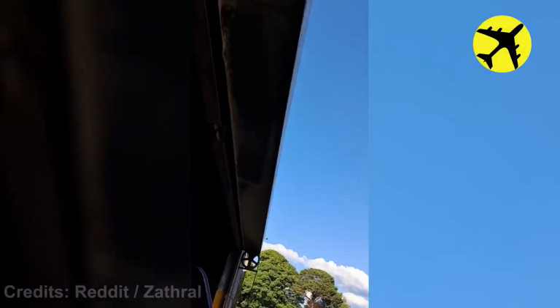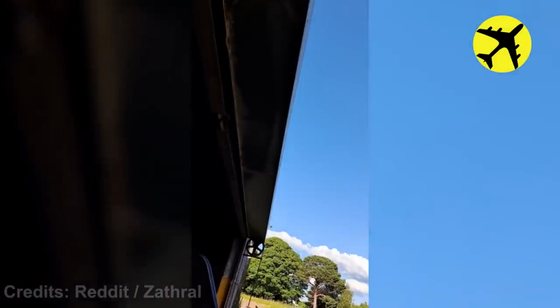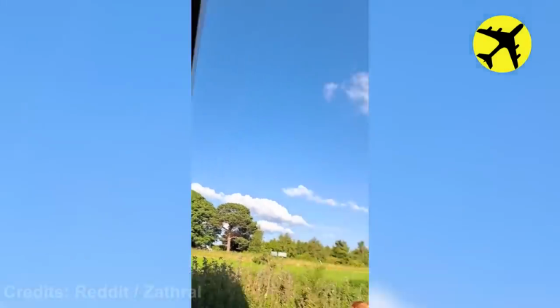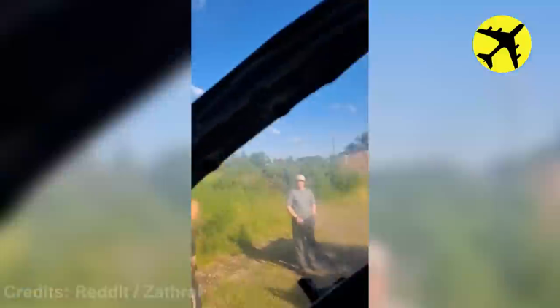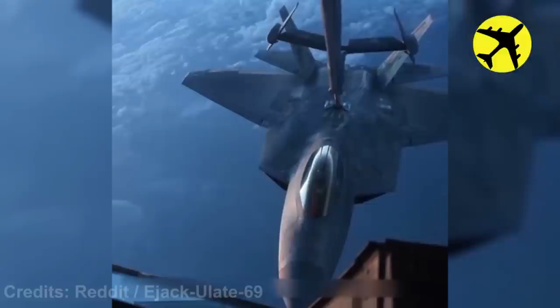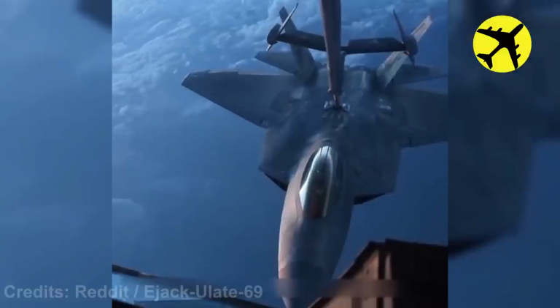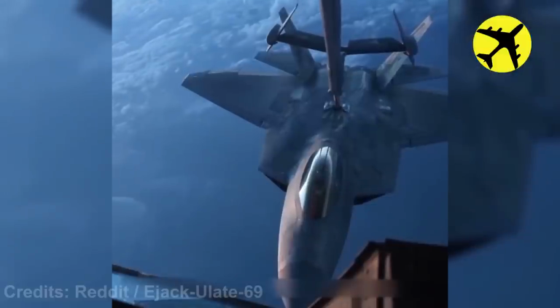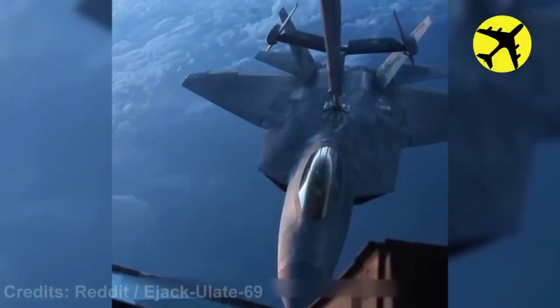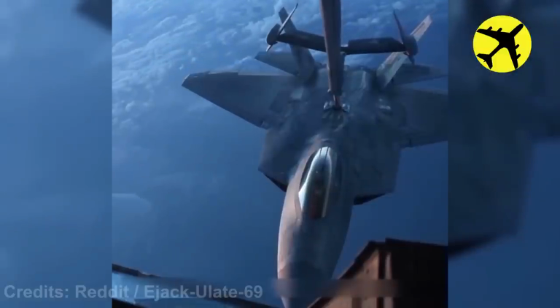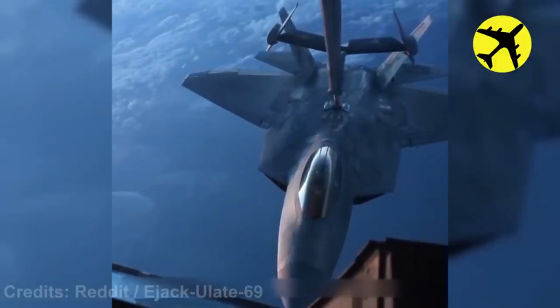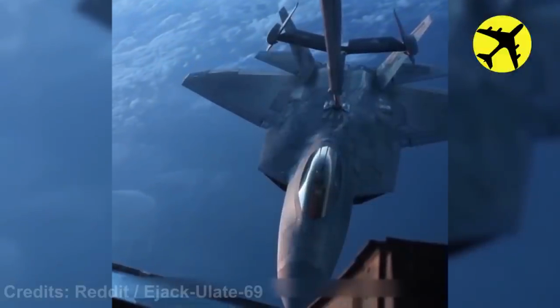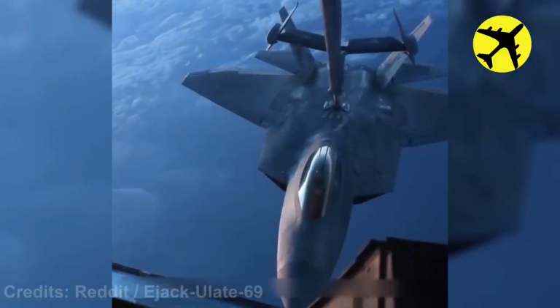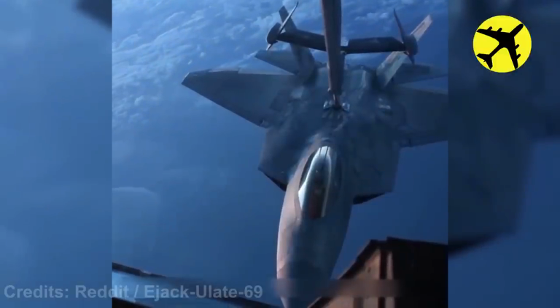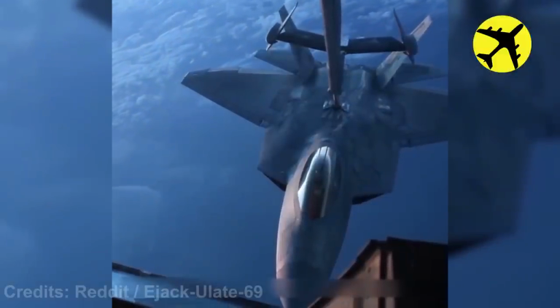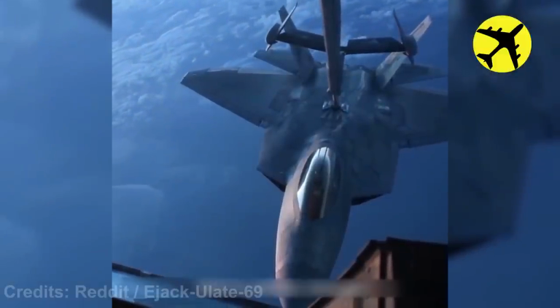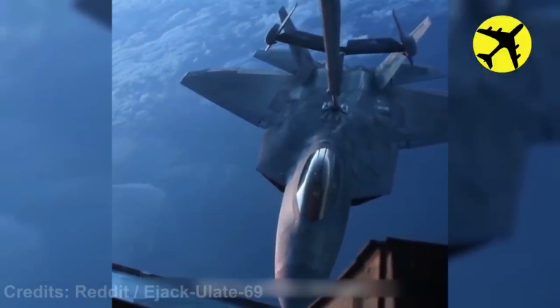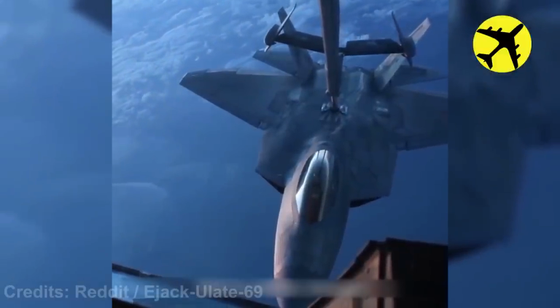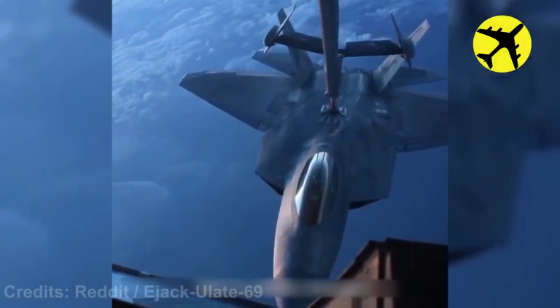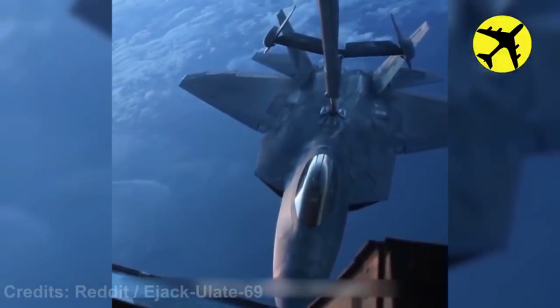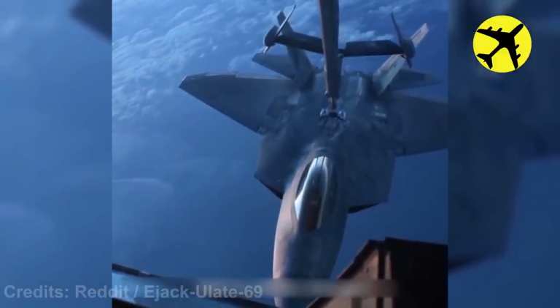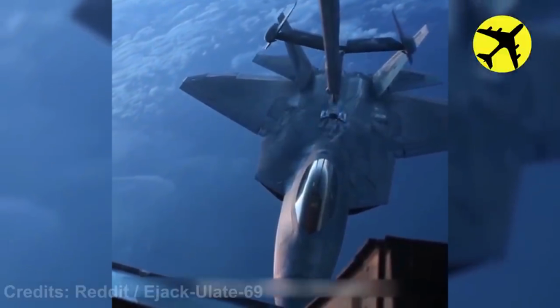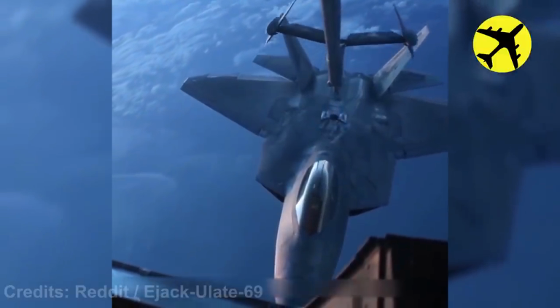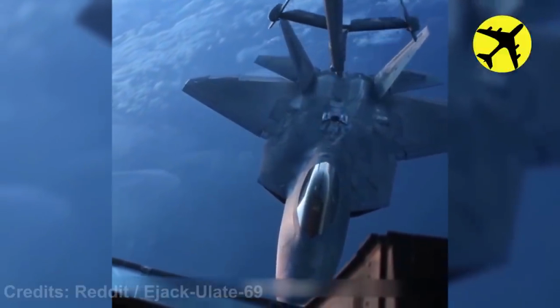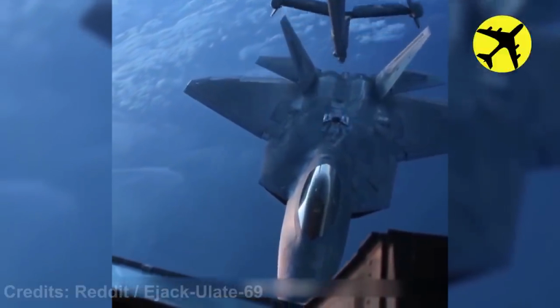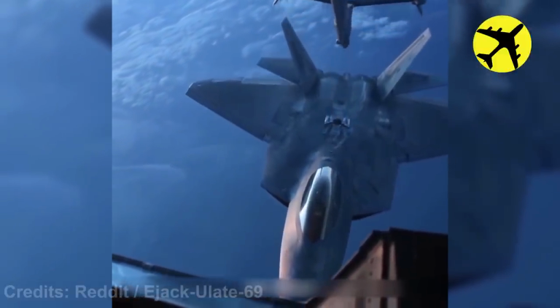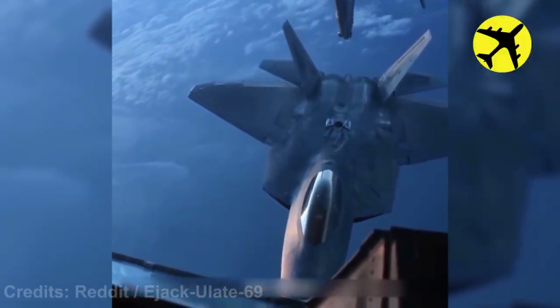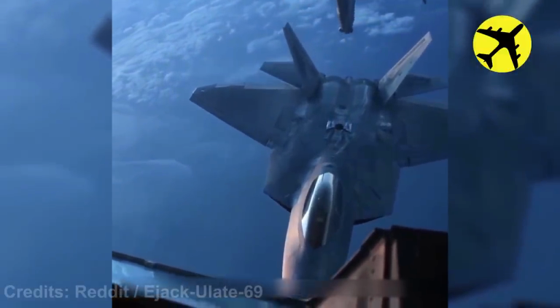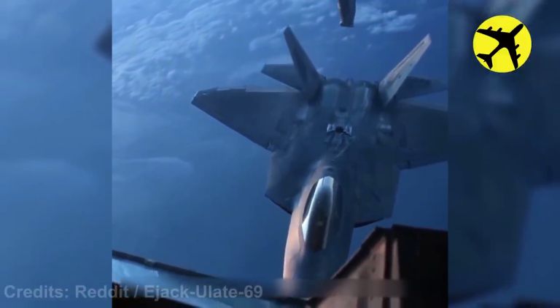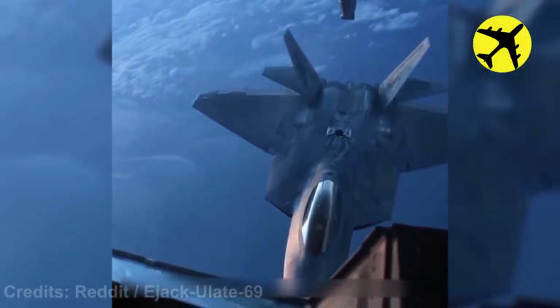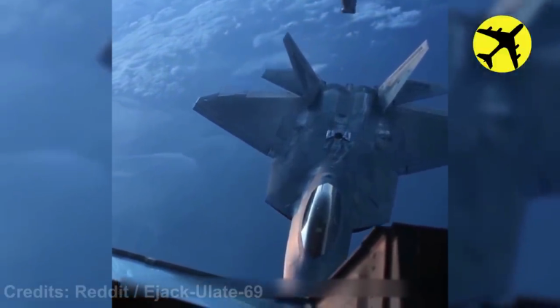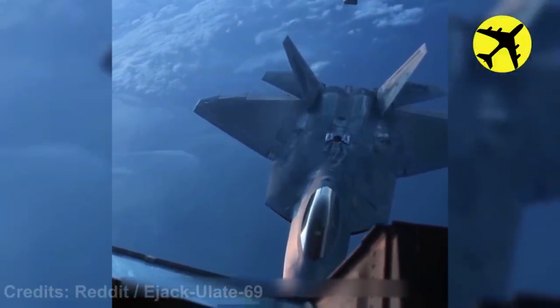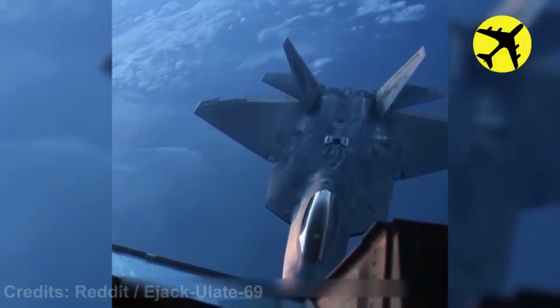An F-22 Raptor performing a 120-degree turn after refueling.